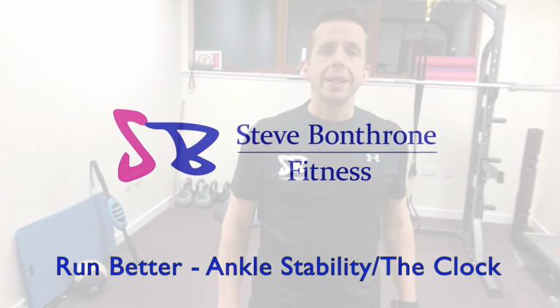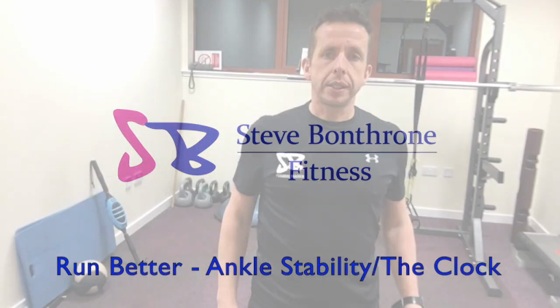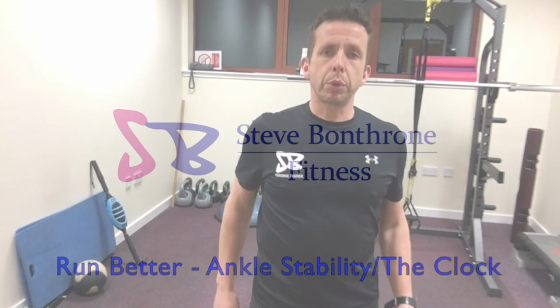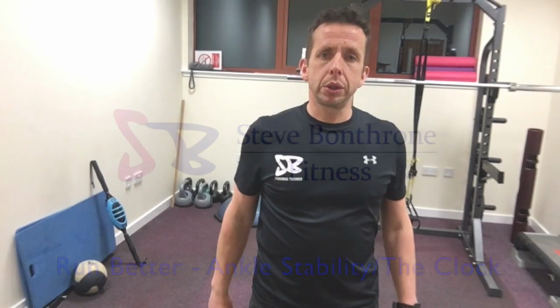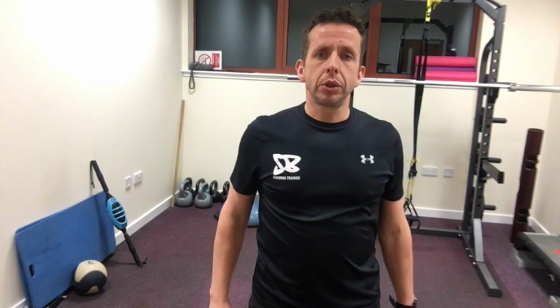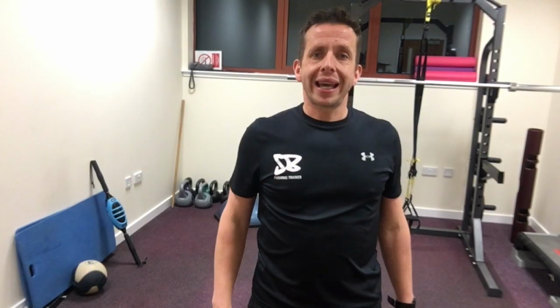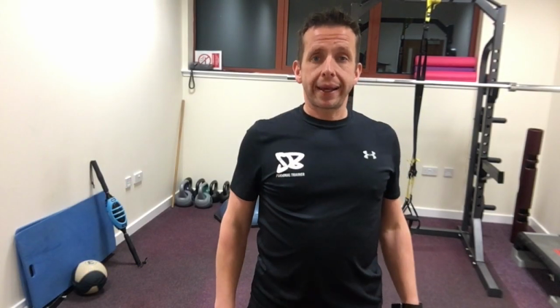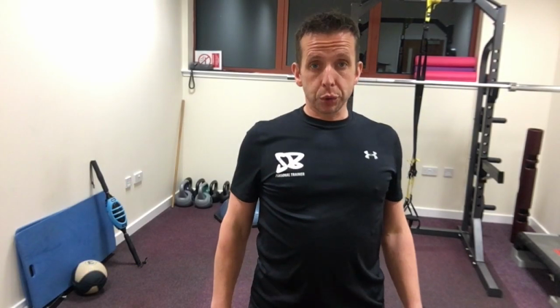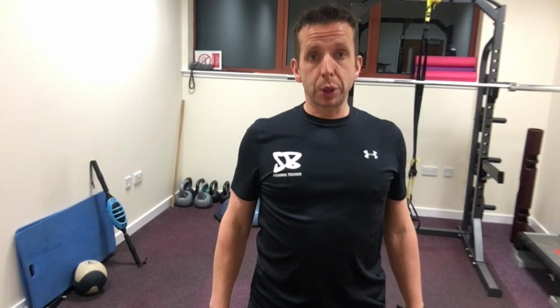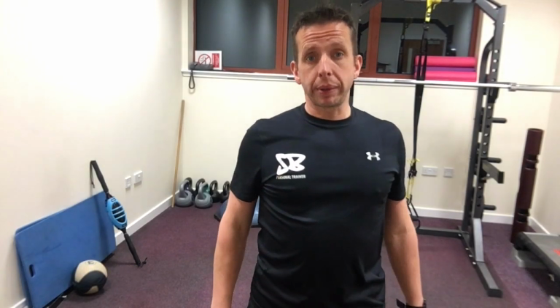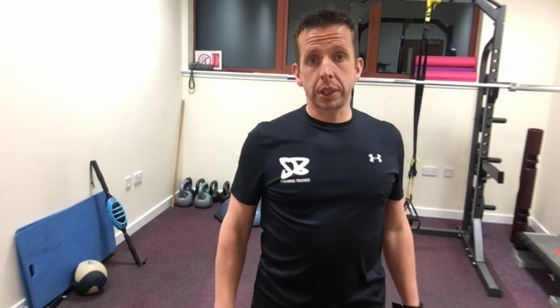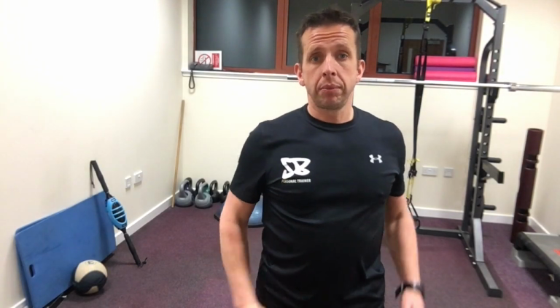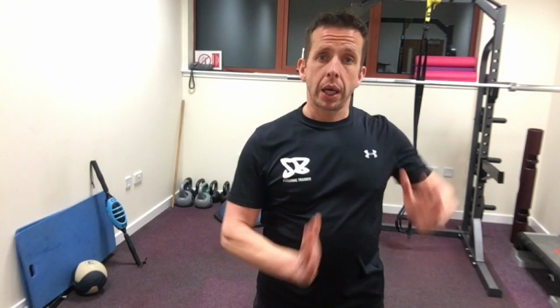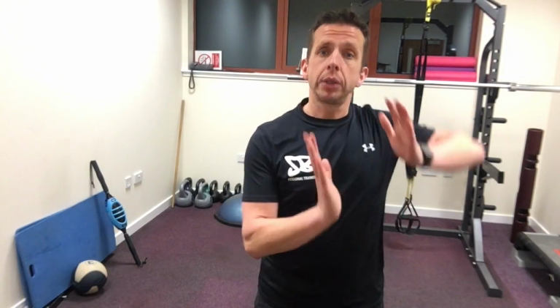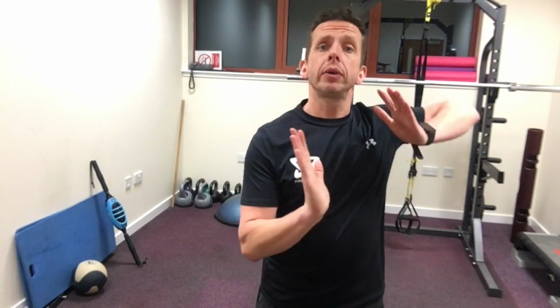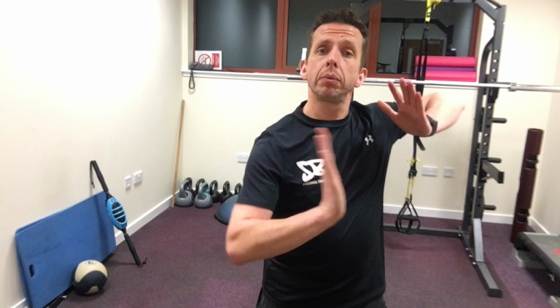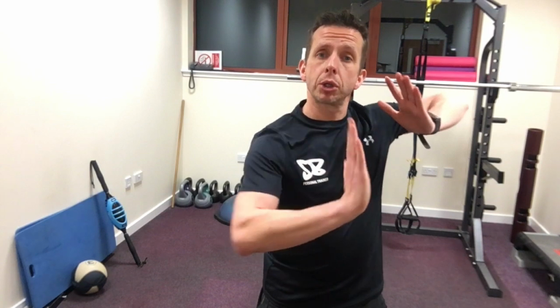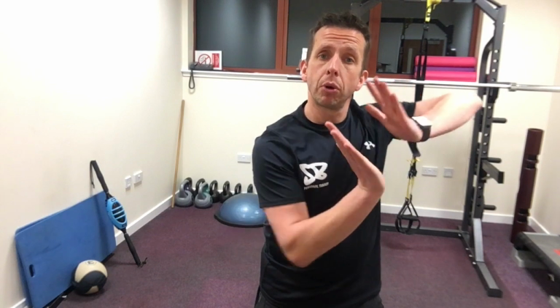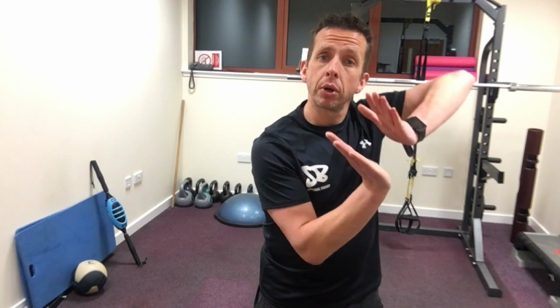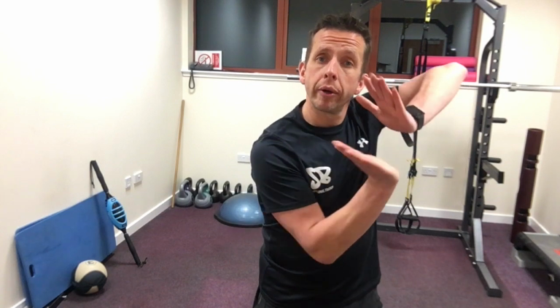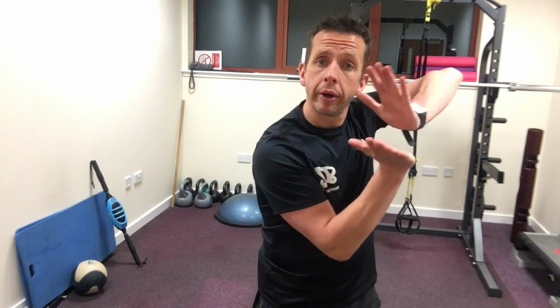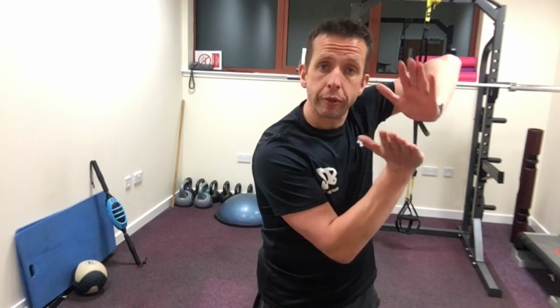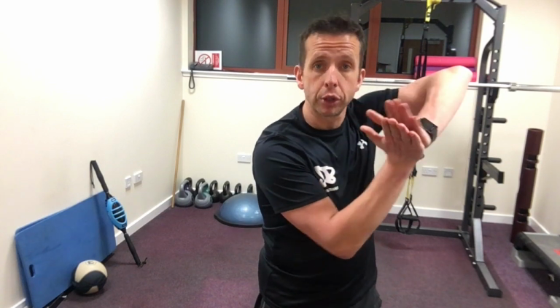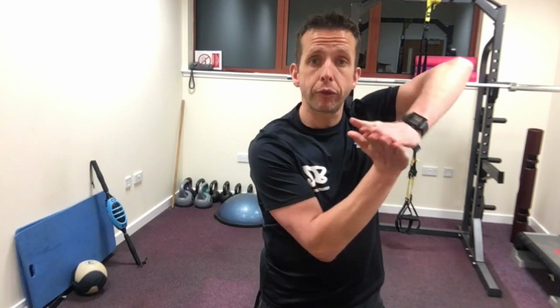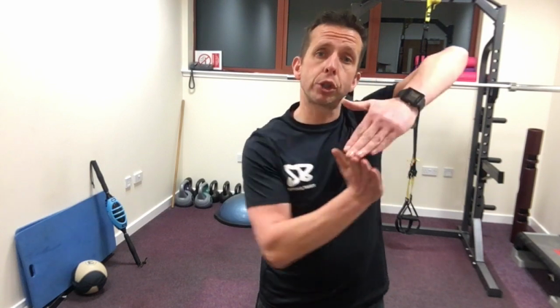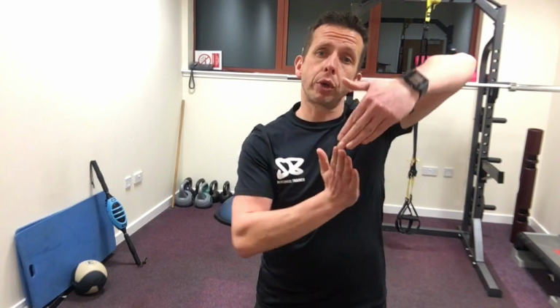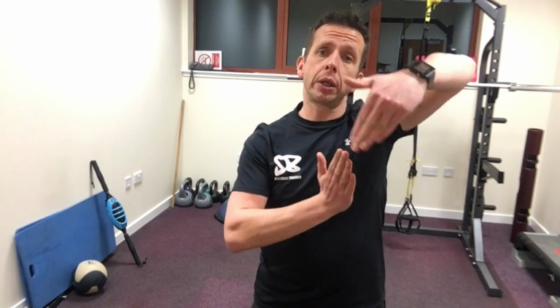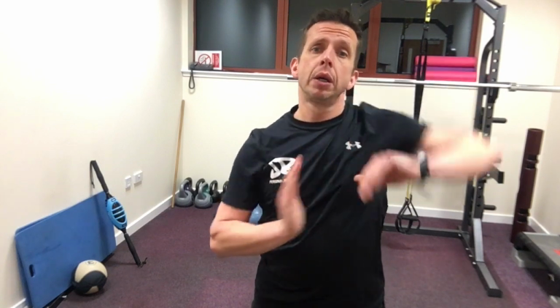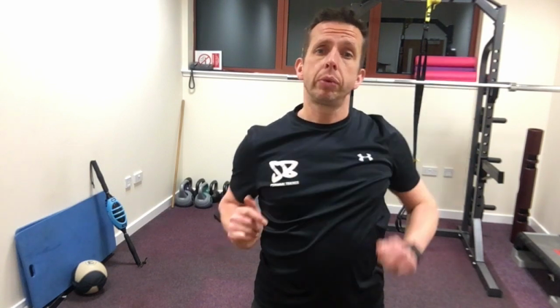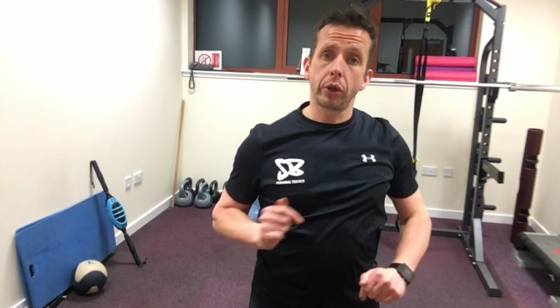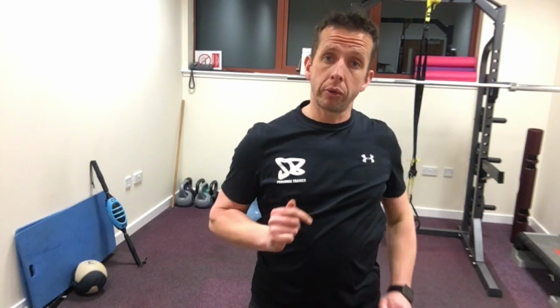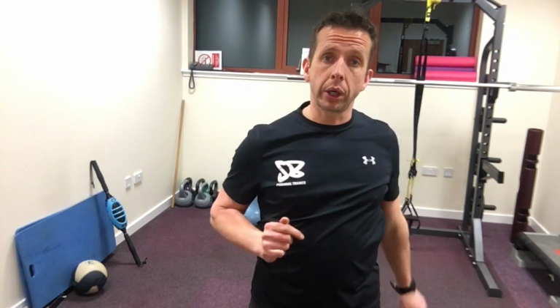Today we're going to look at ankle stability and give you a much more efficient foot strike when you're out running.